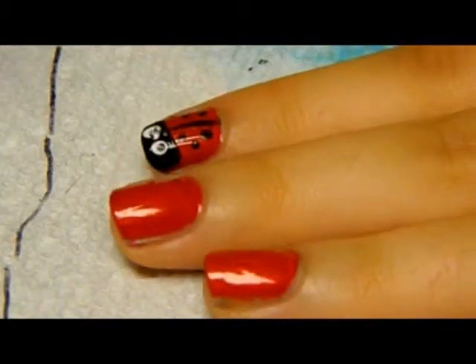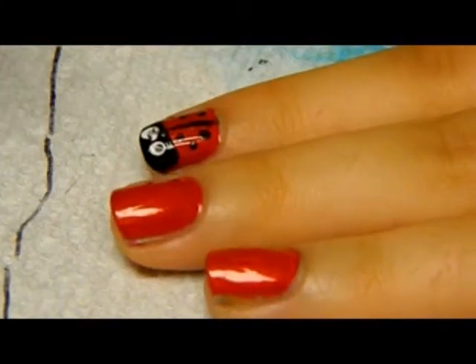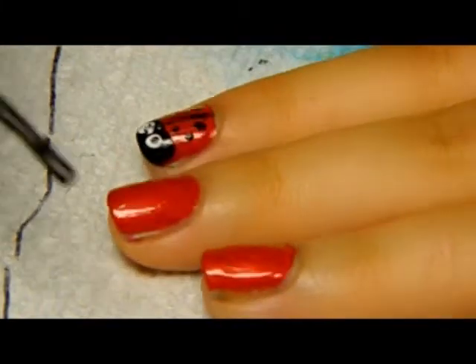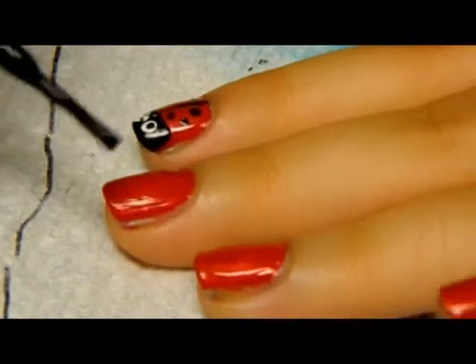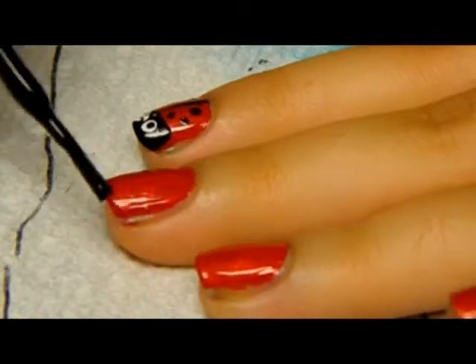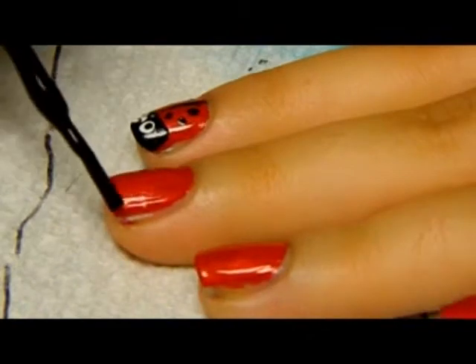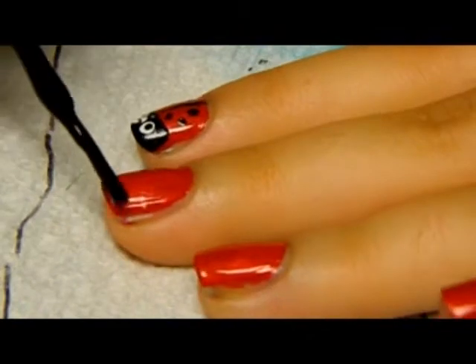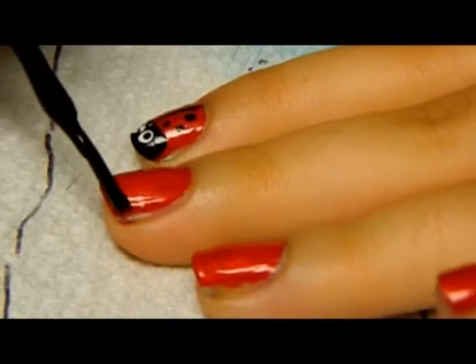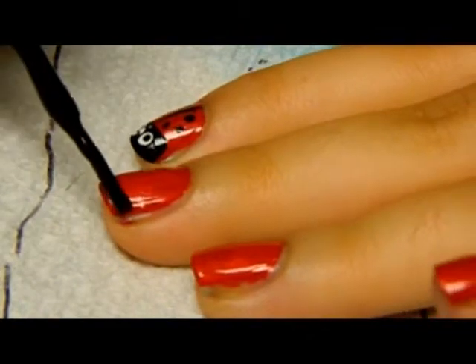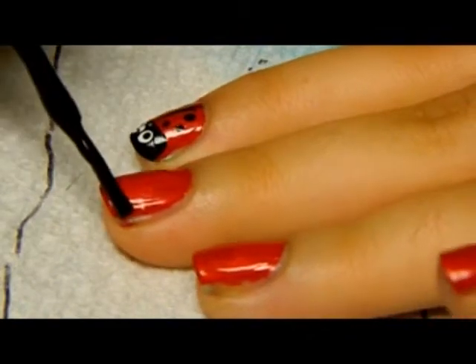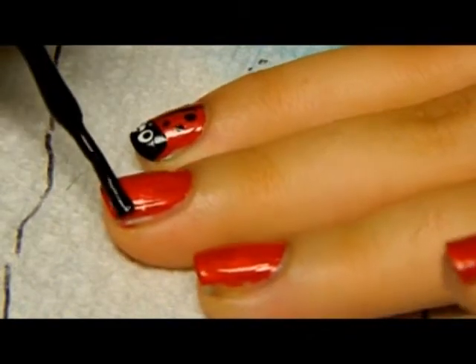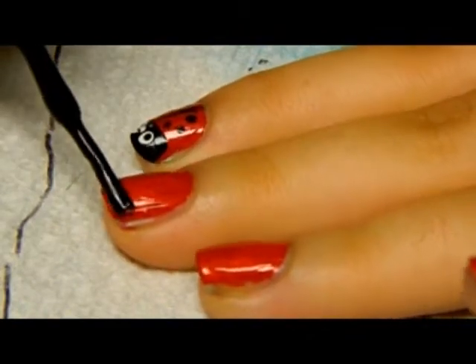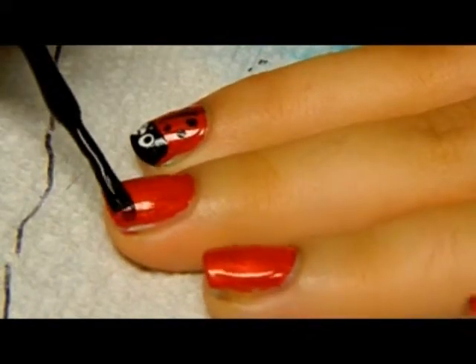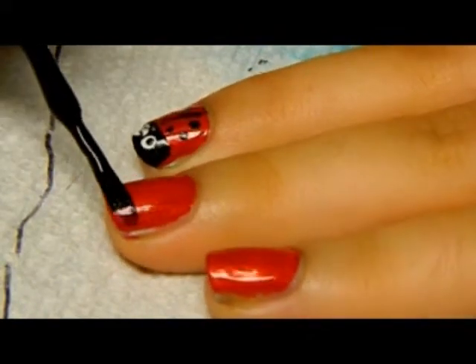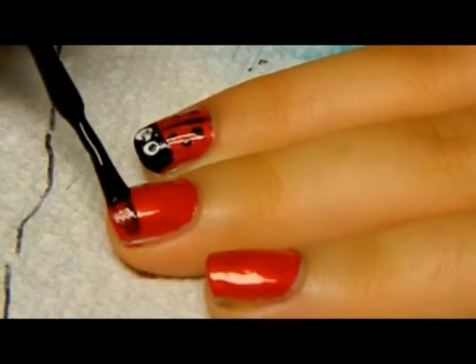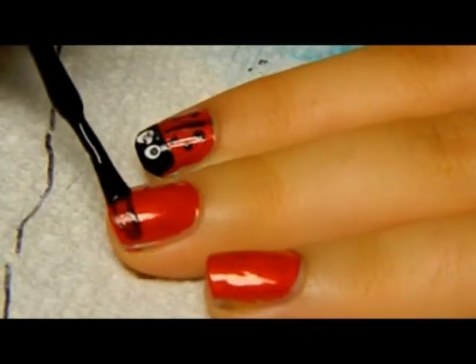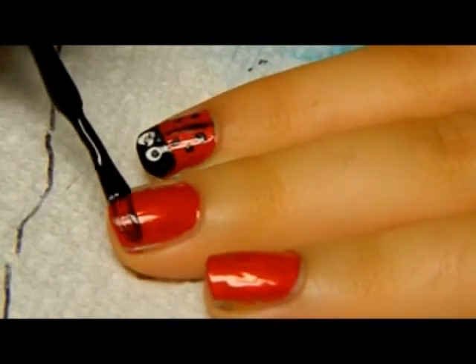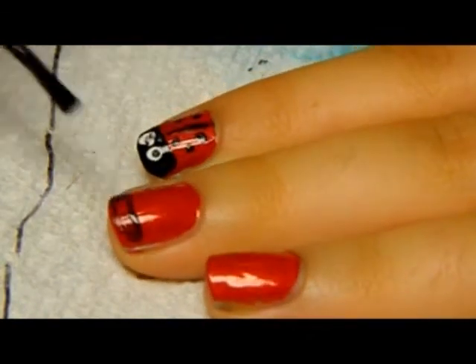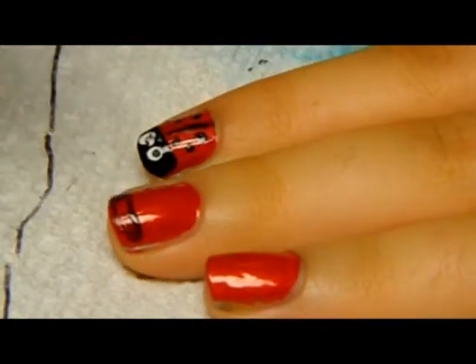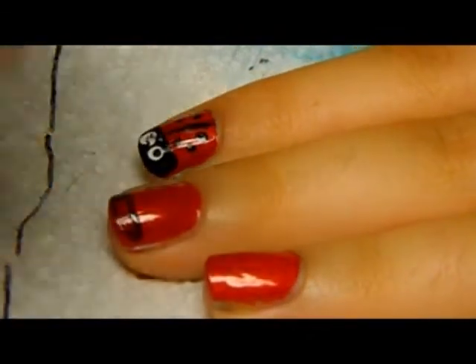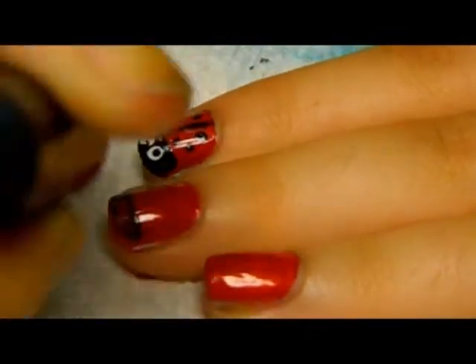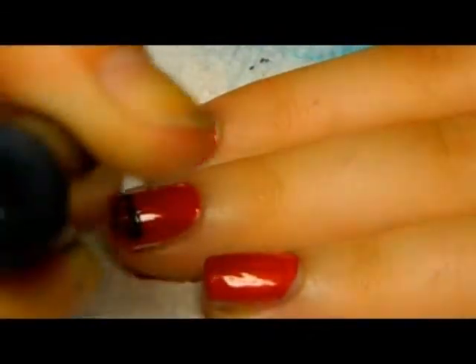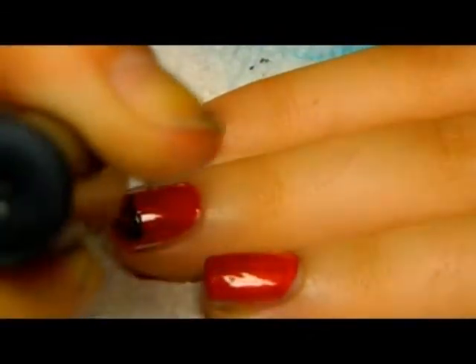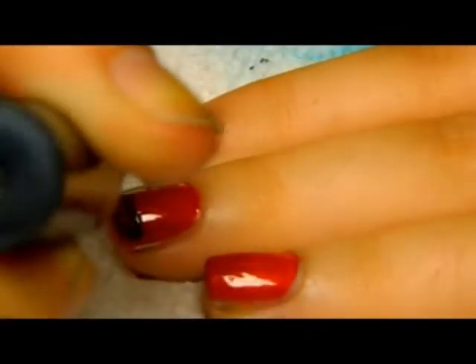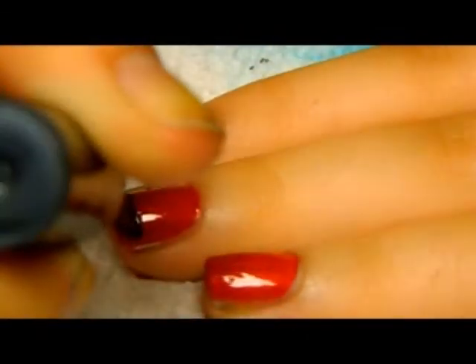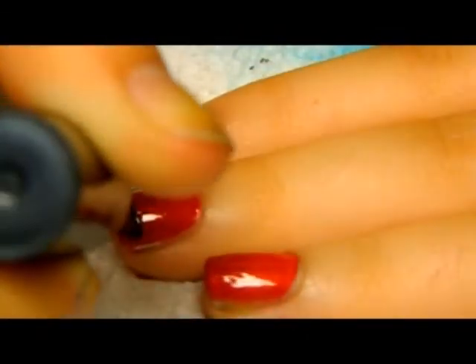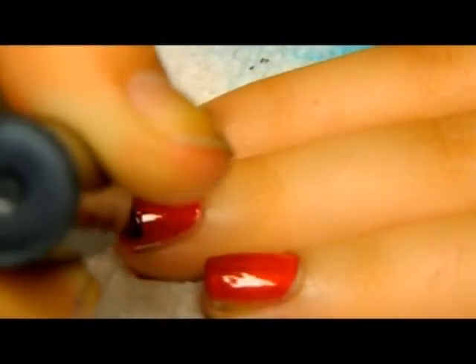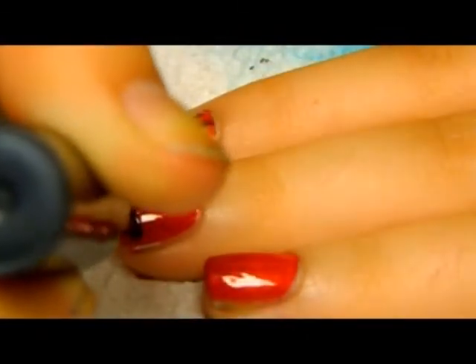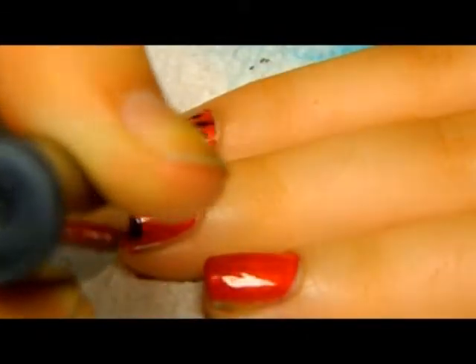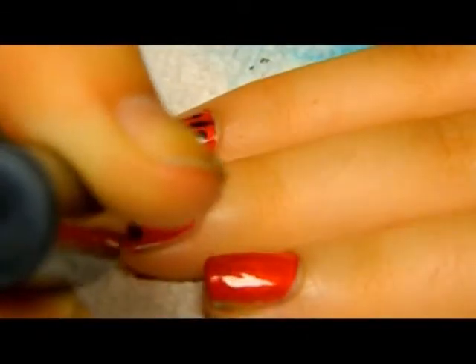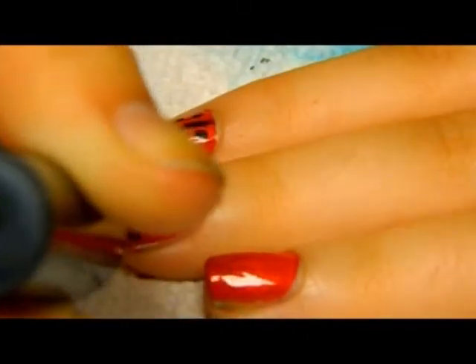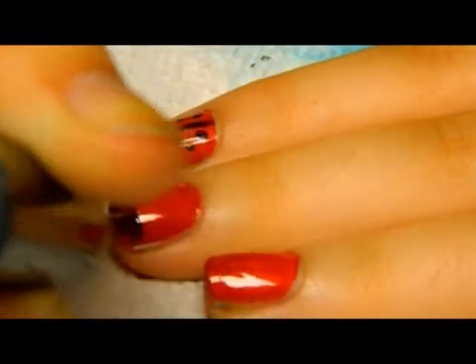Take your black polish and make a tip on top of the red base coat like so. You may need a few coats.